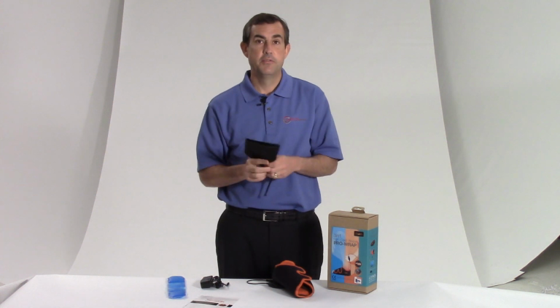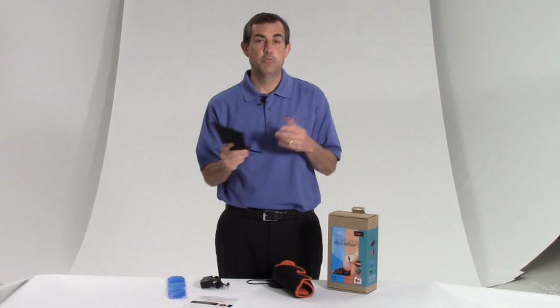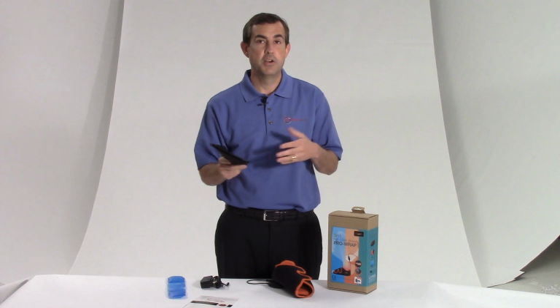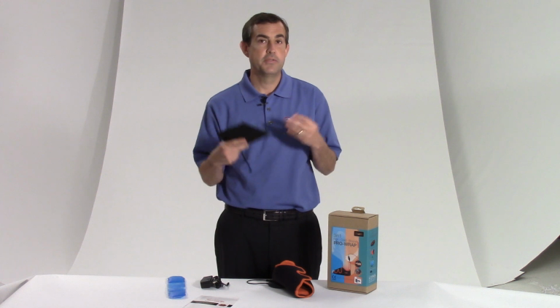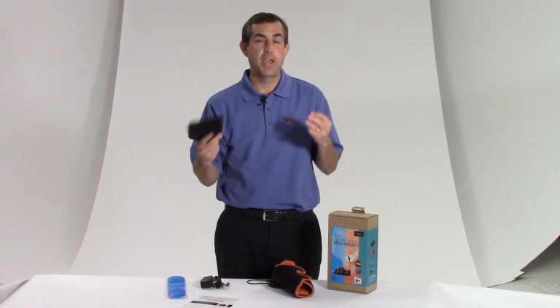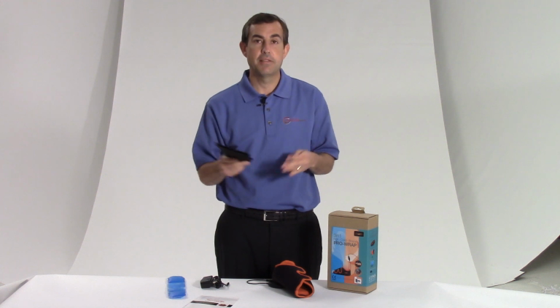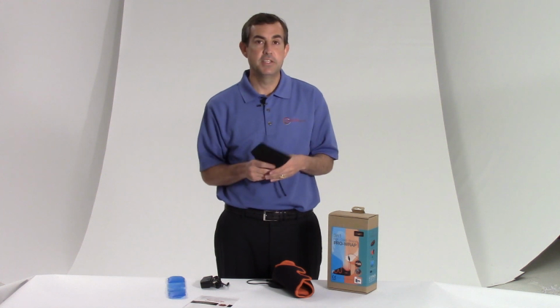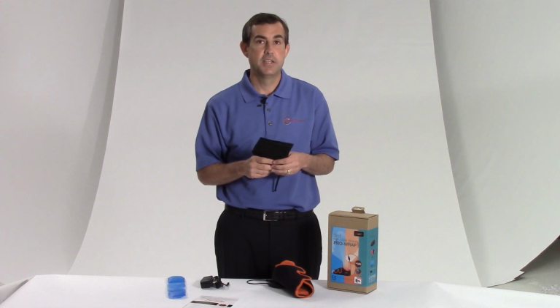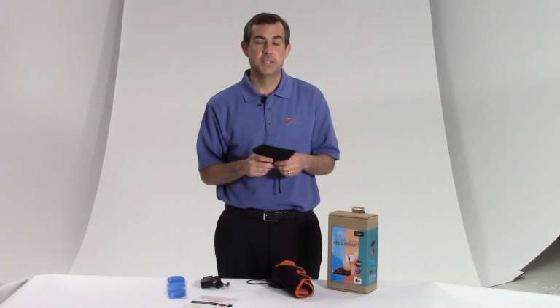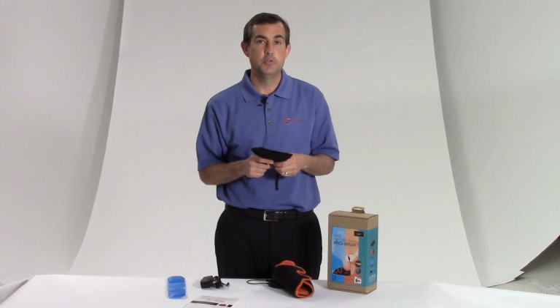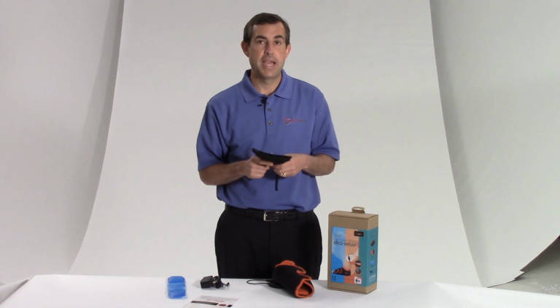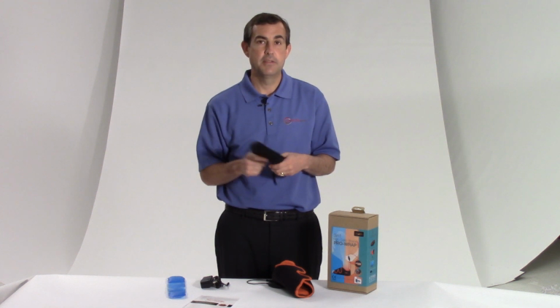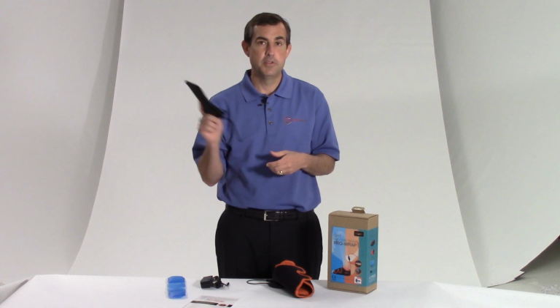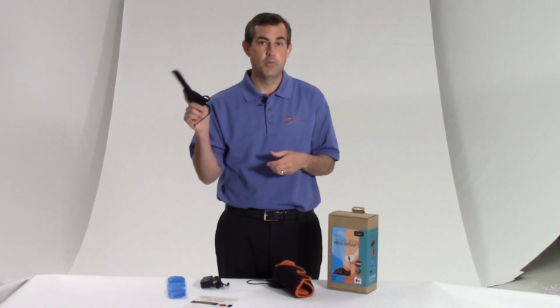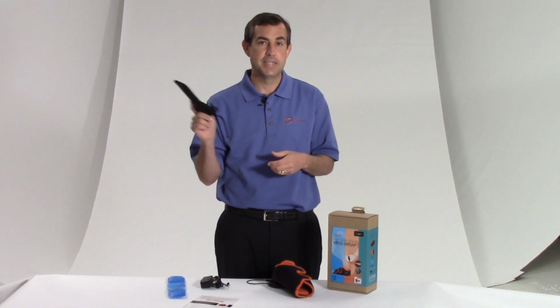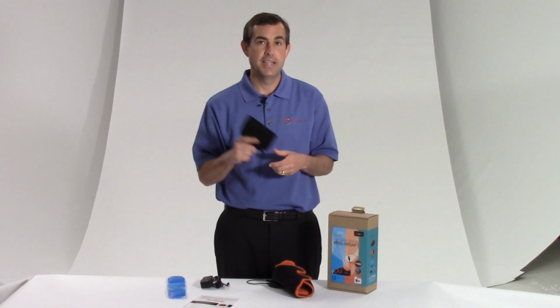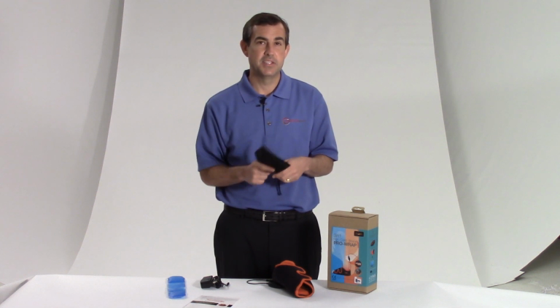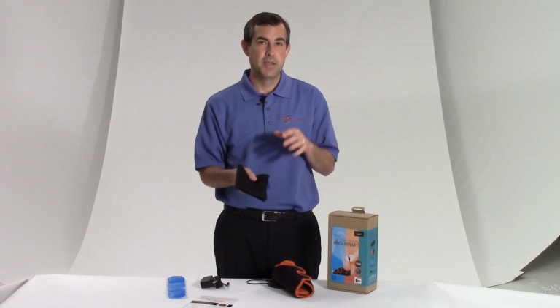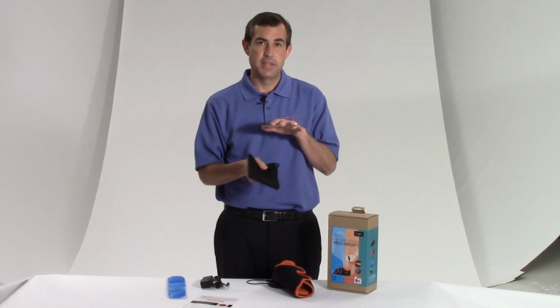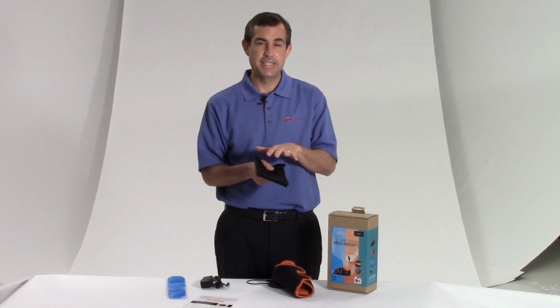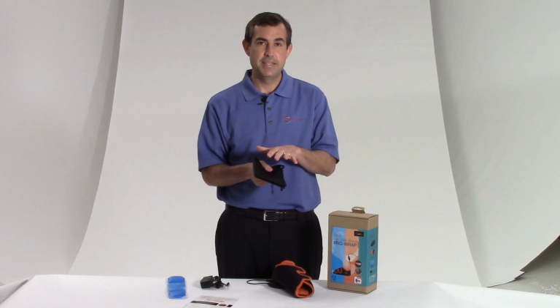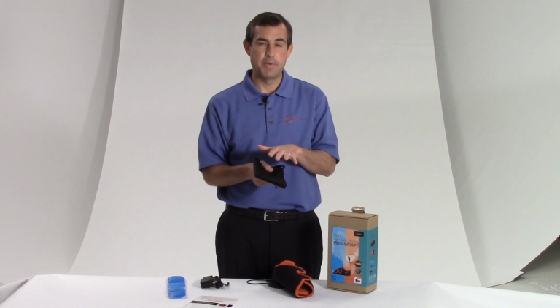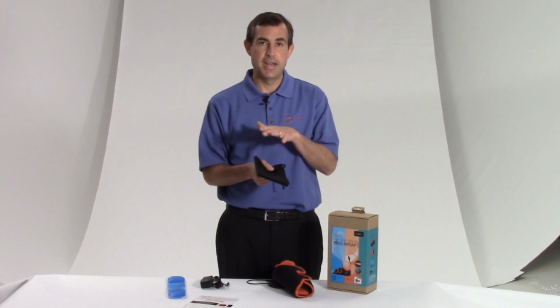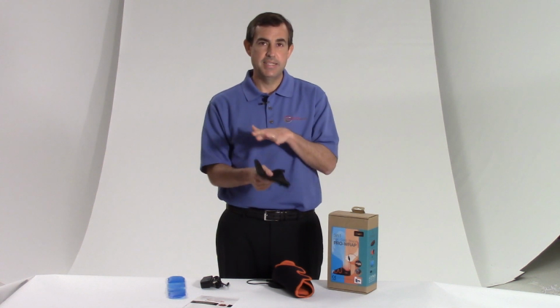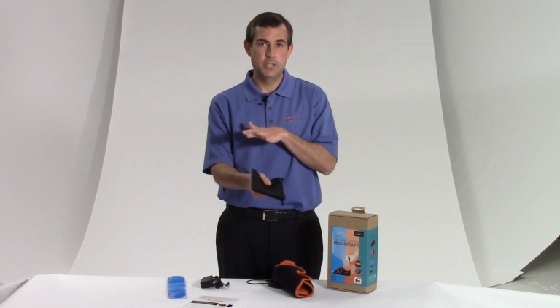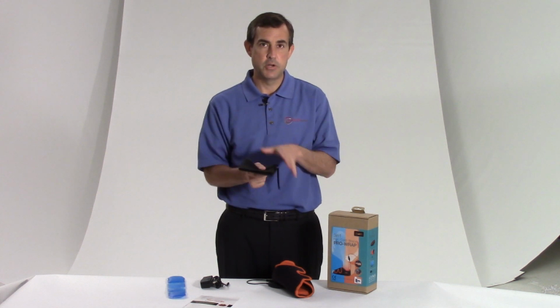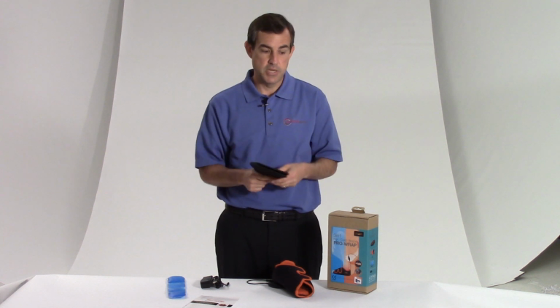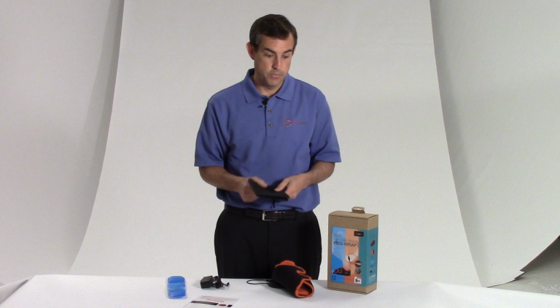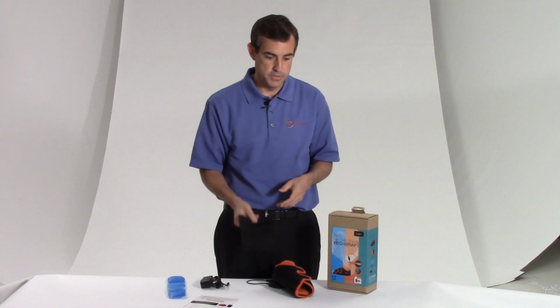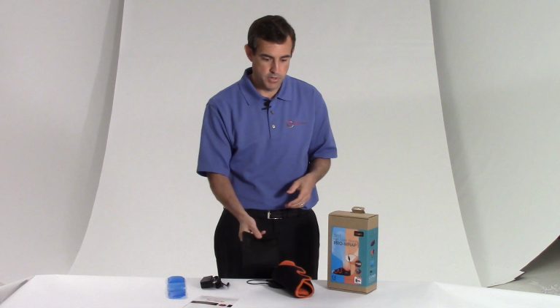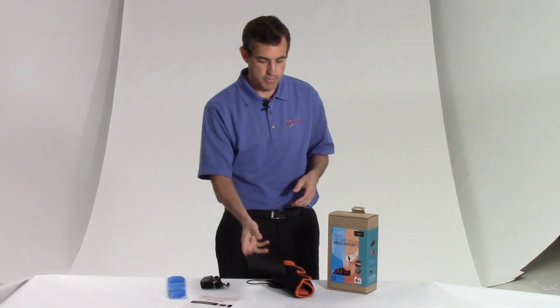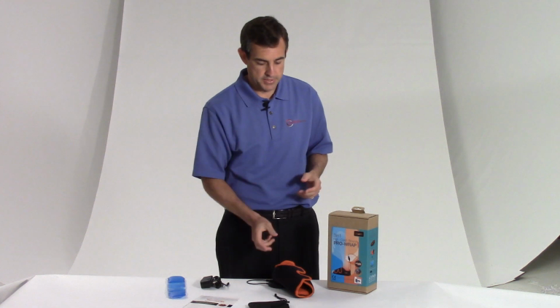For you runners, athletes, or anyone who's active, you're going to want to take this with you. Nice heat after a workout, followed by a stretch — this is a great brace.